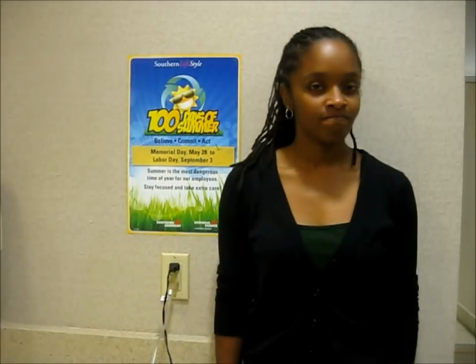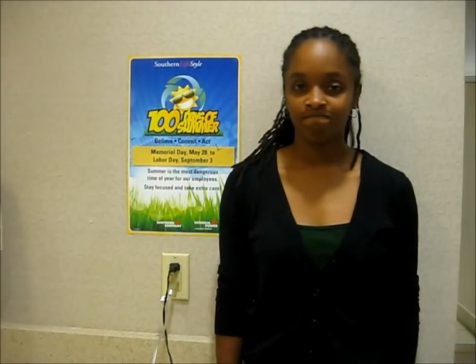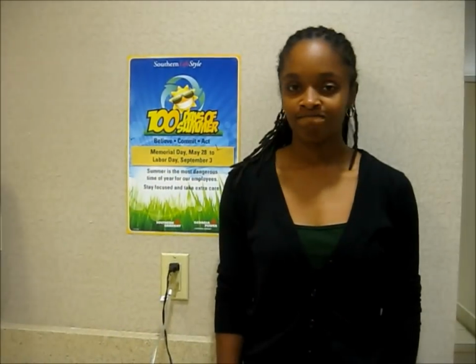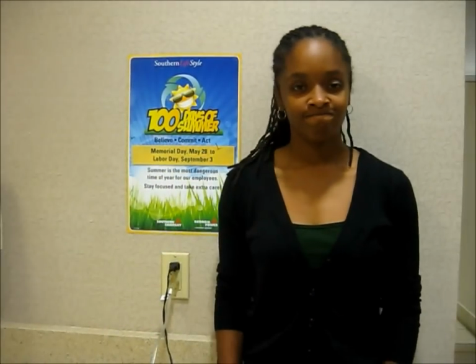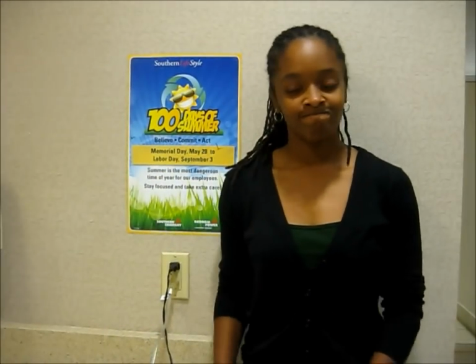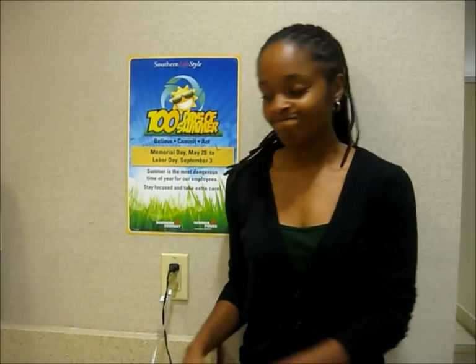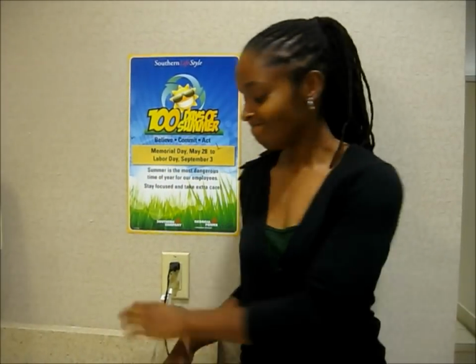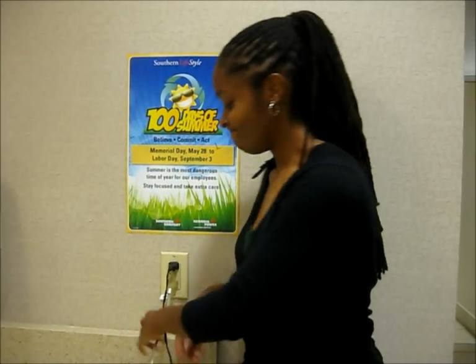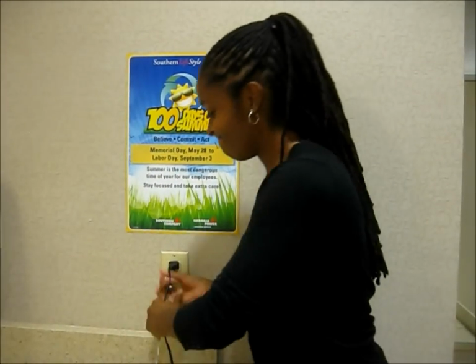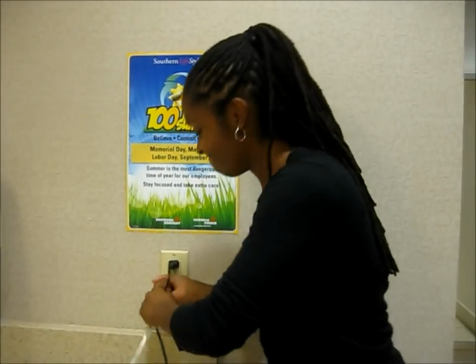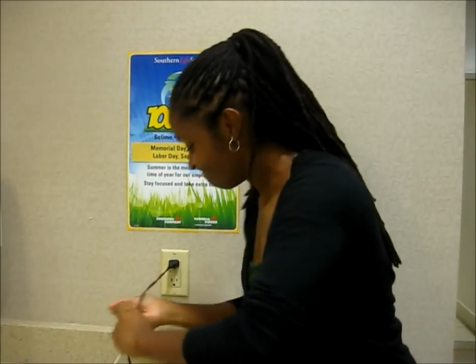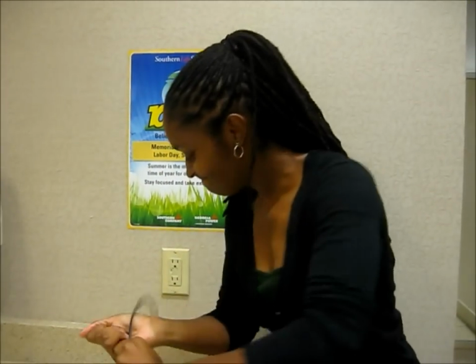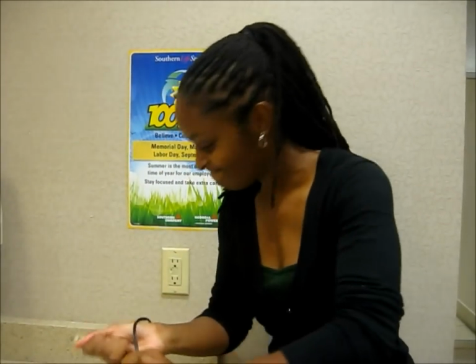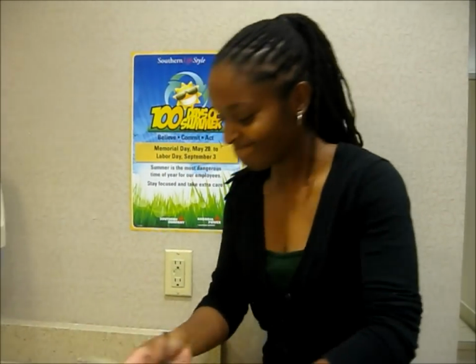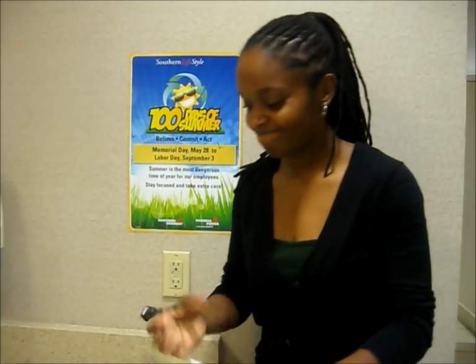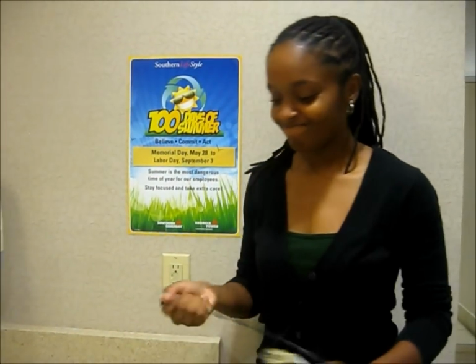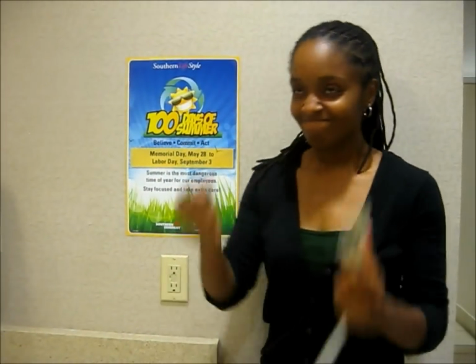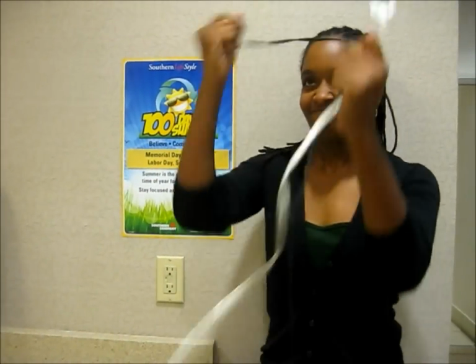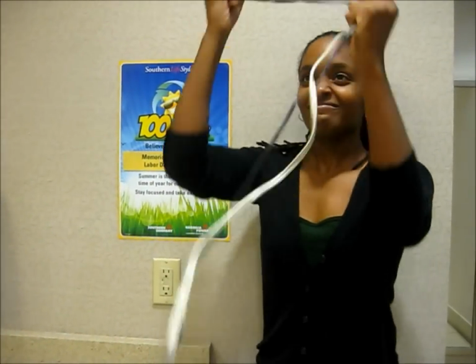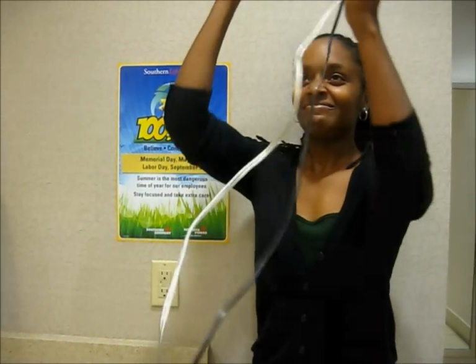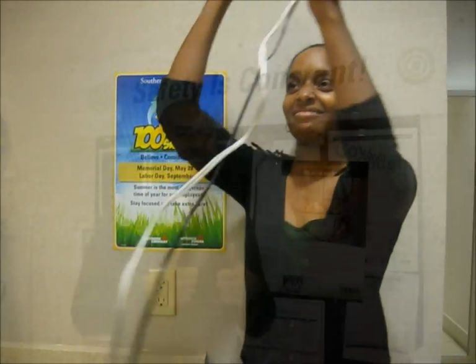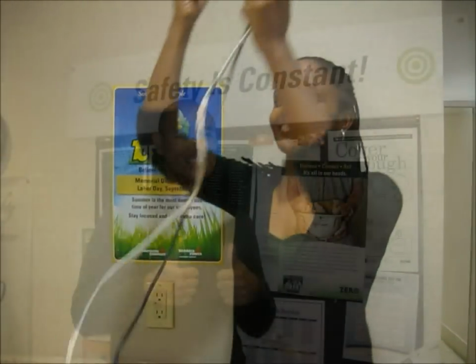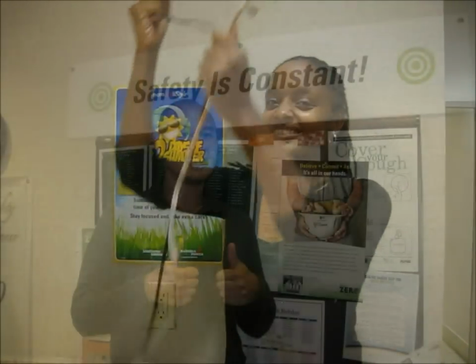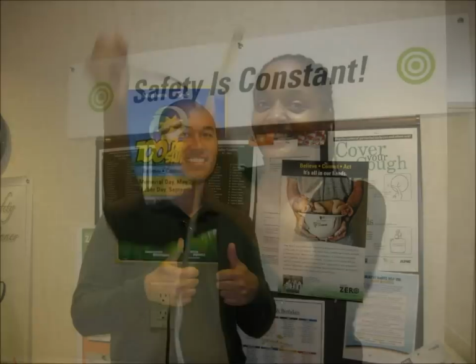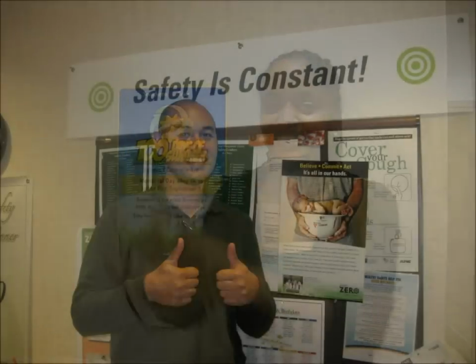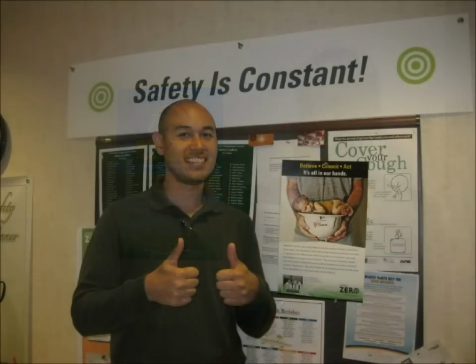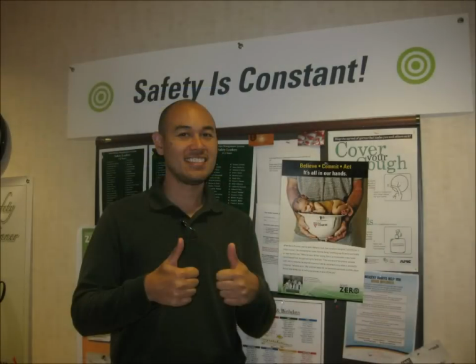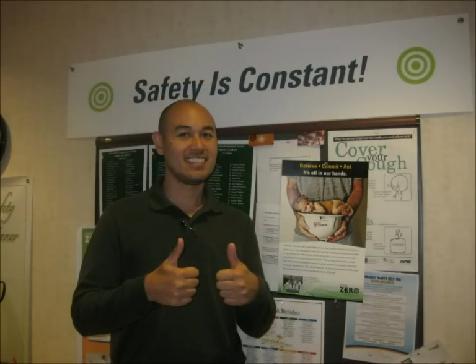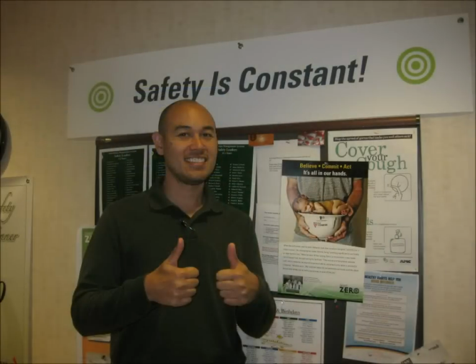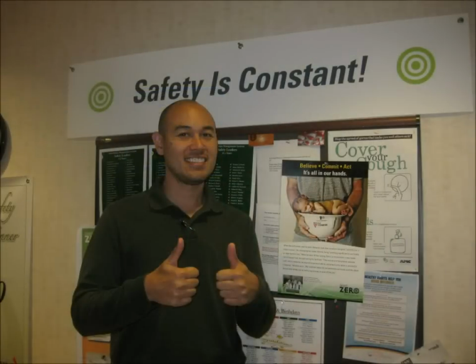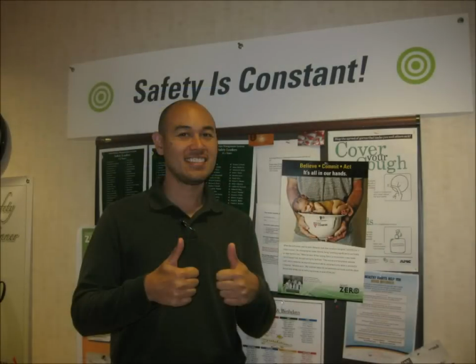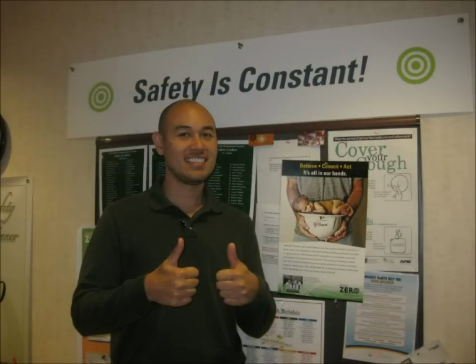In the spirit of safety, you should always unplug electrical appliances and tools when you aren't using them.